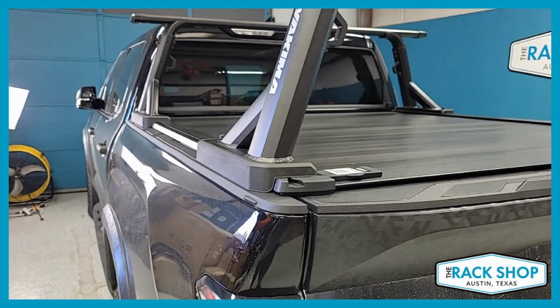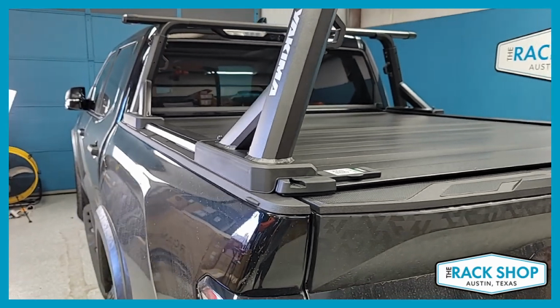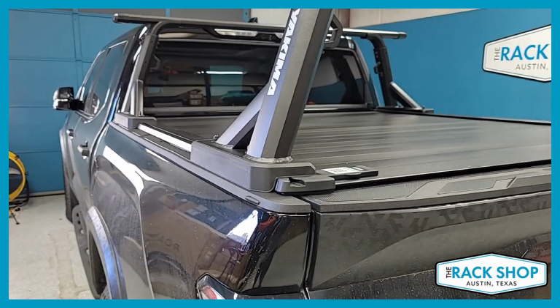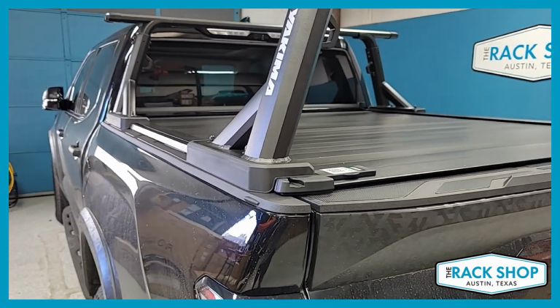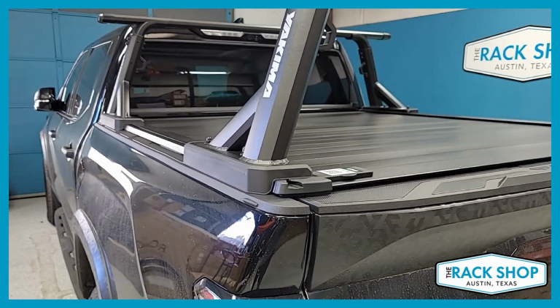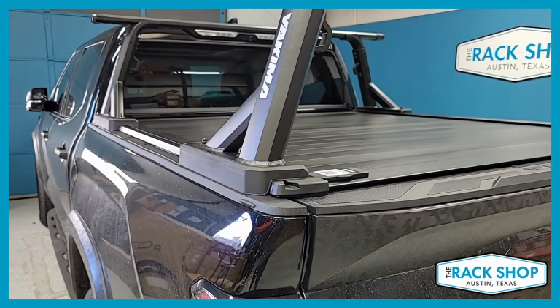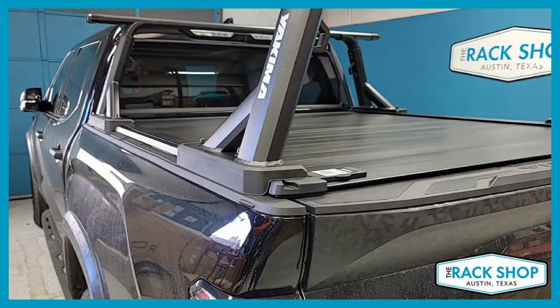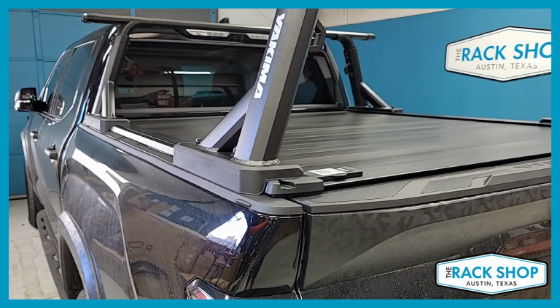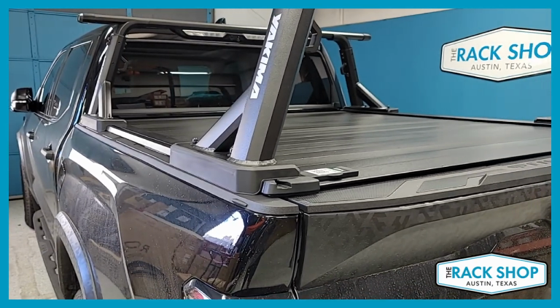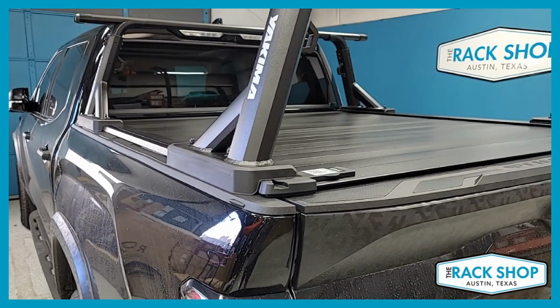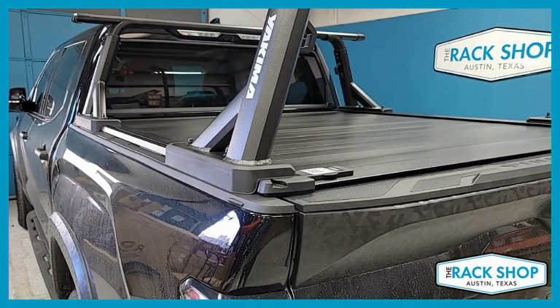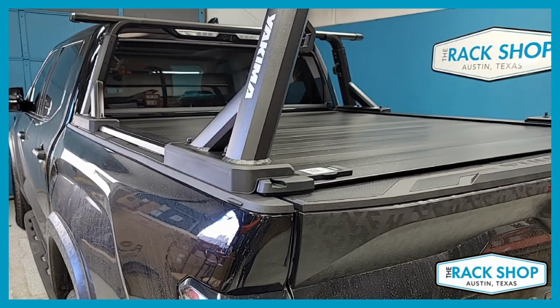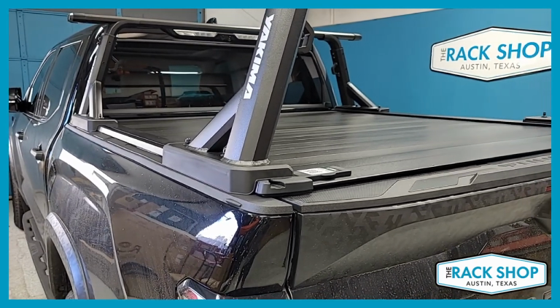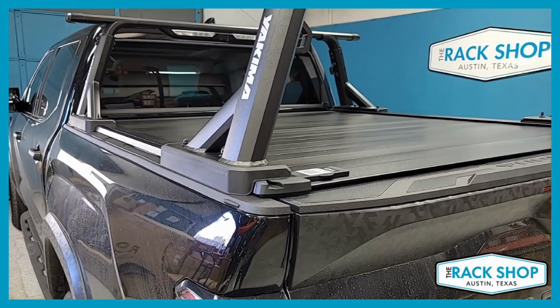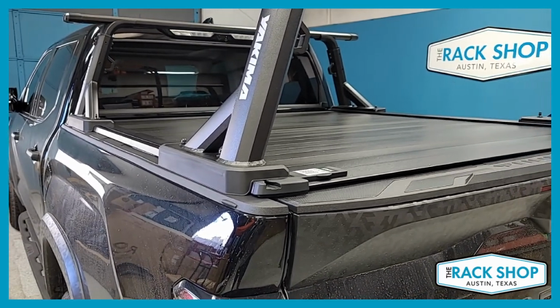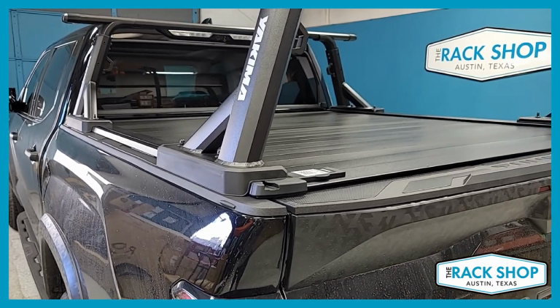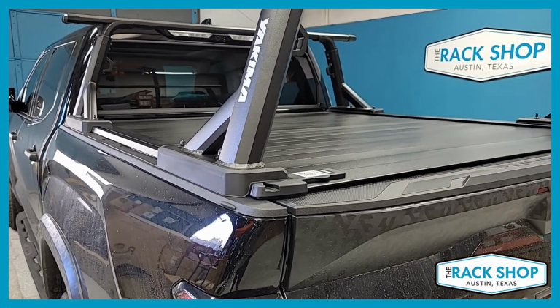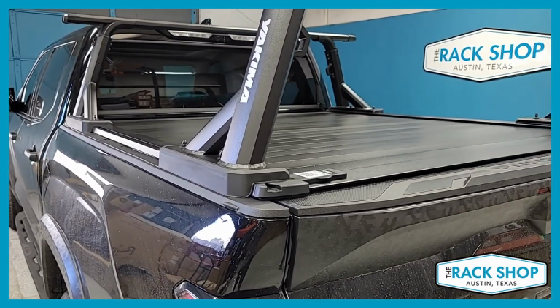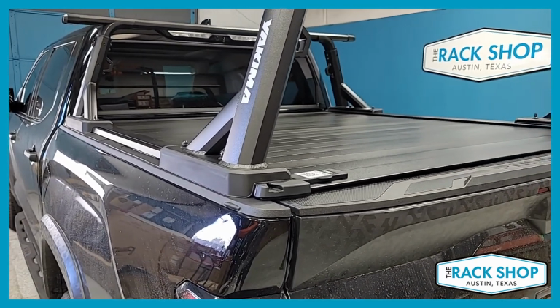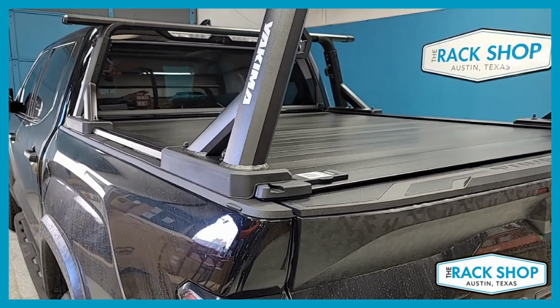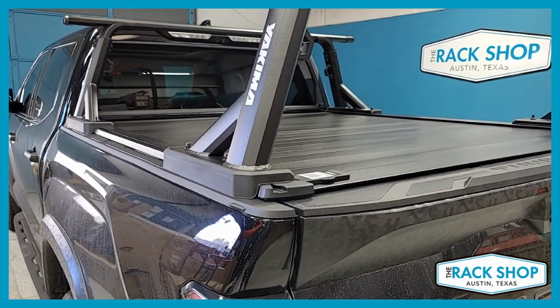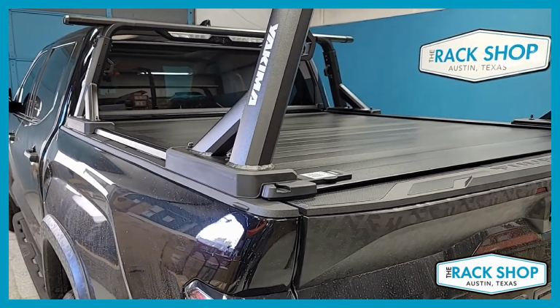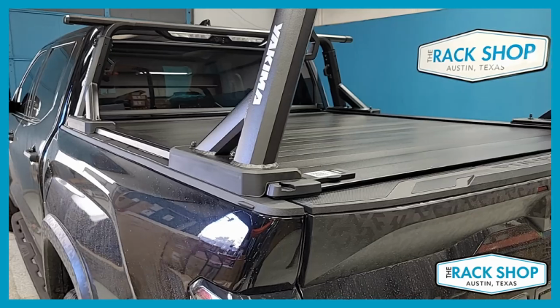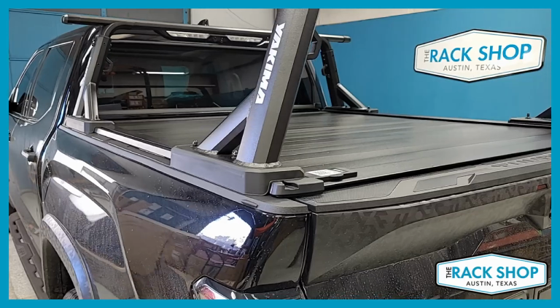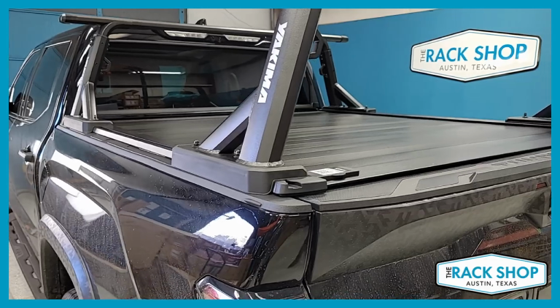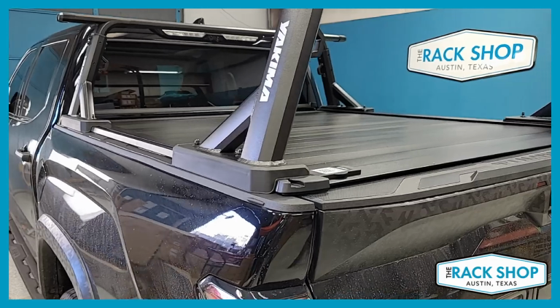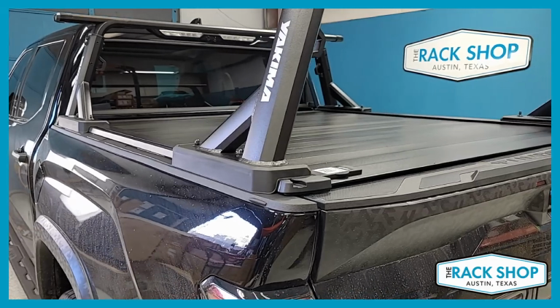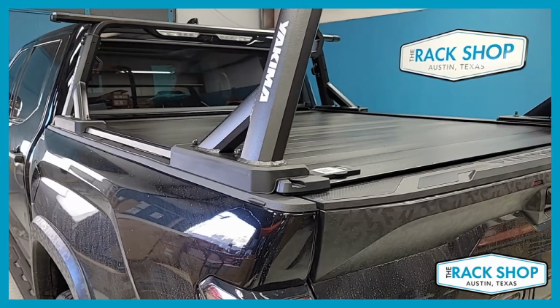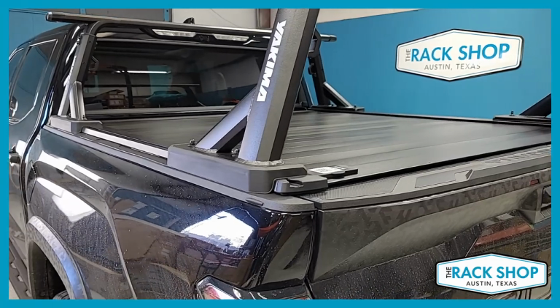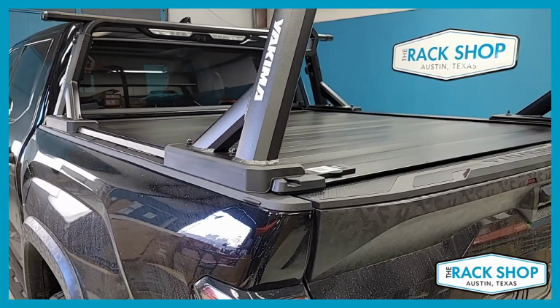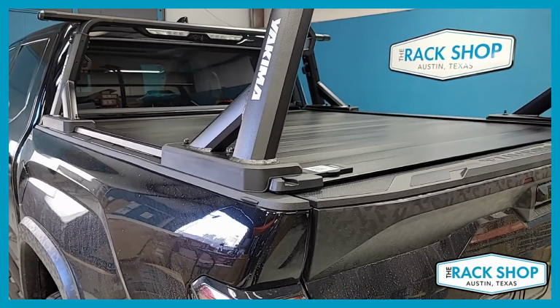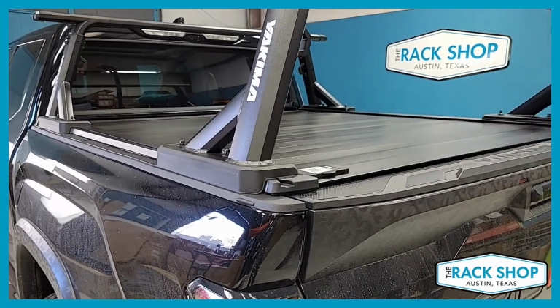If you want to see a video of just the bed rack, we'll link to it in the description below, so go ahead and click the link and check that out.